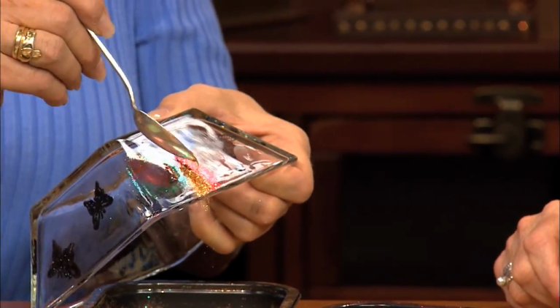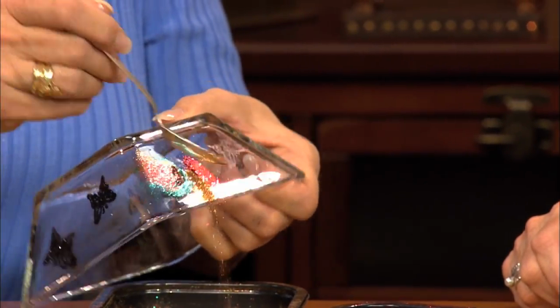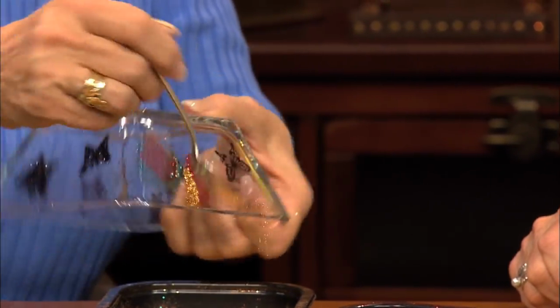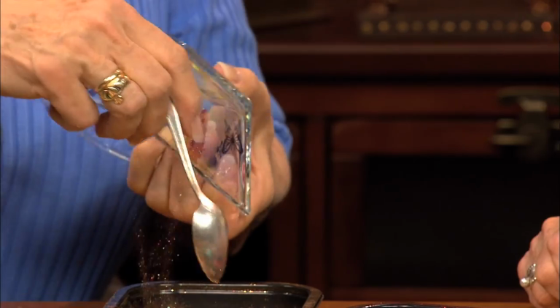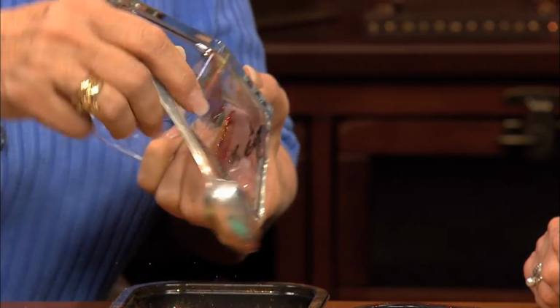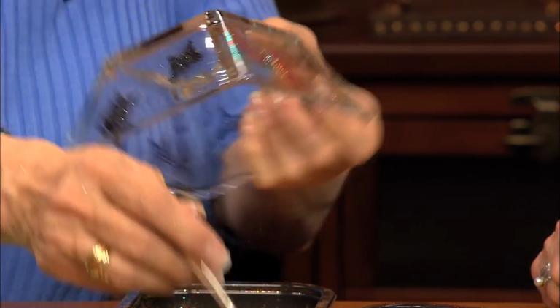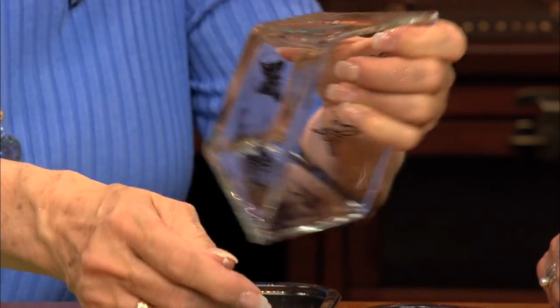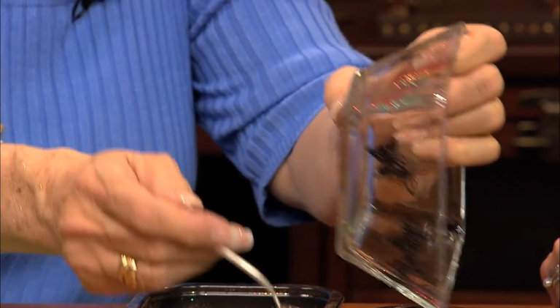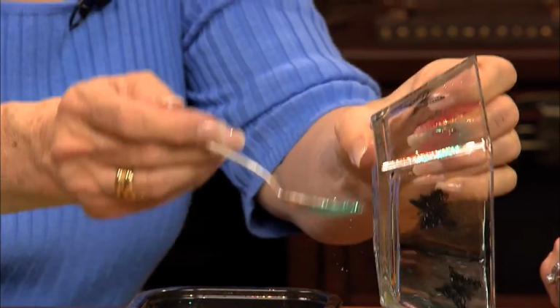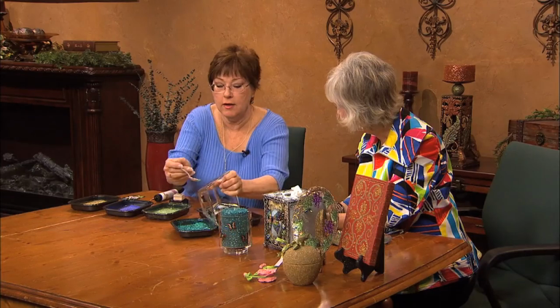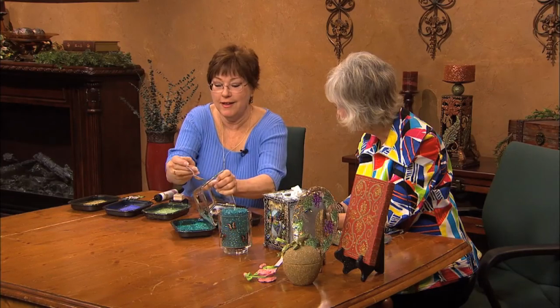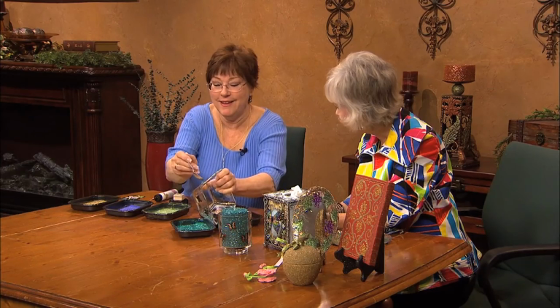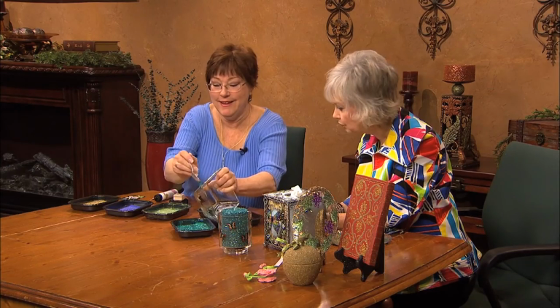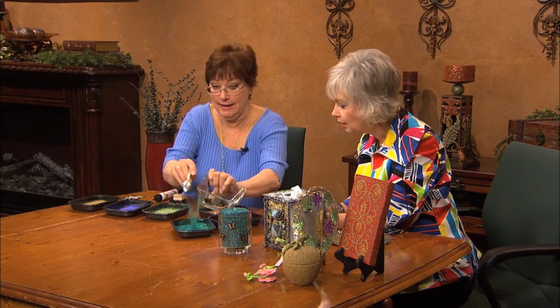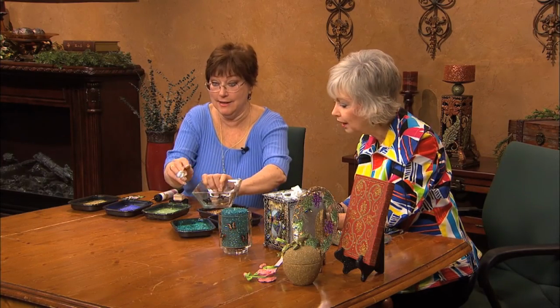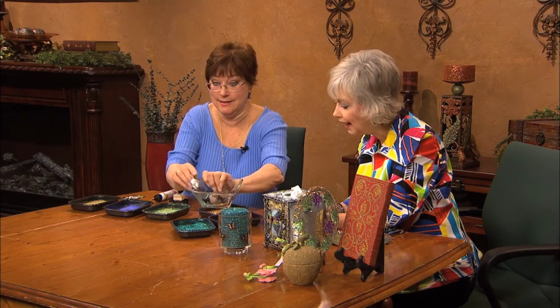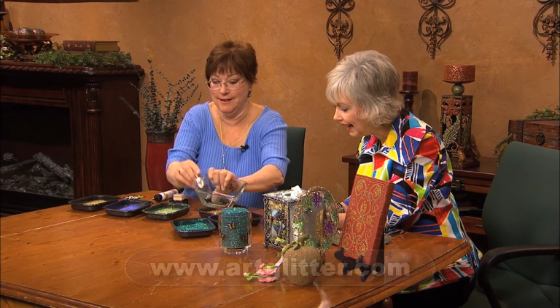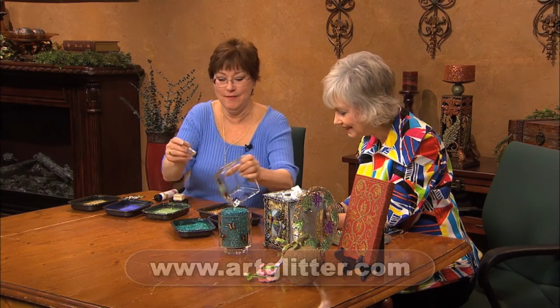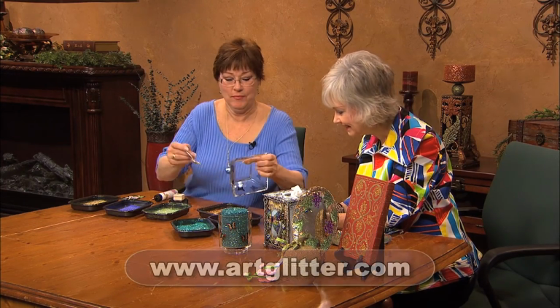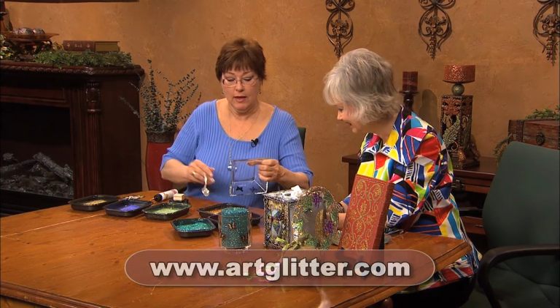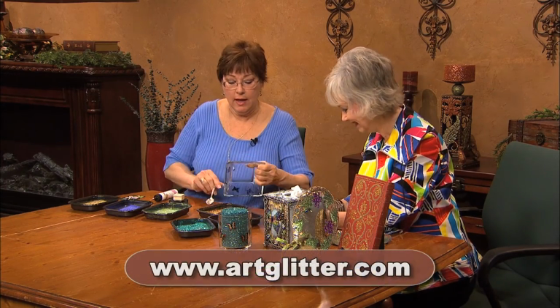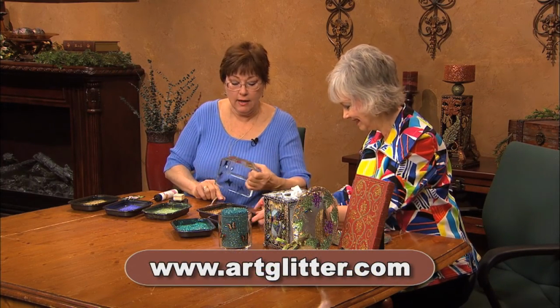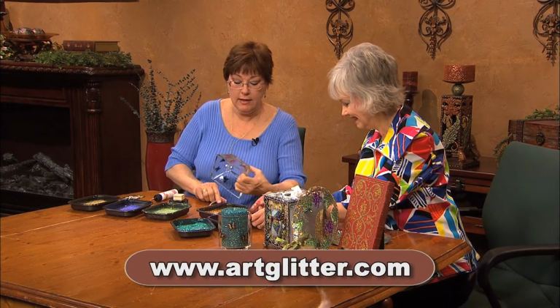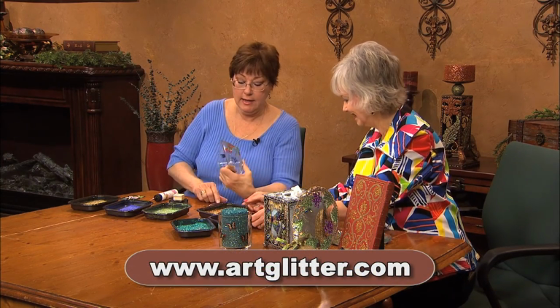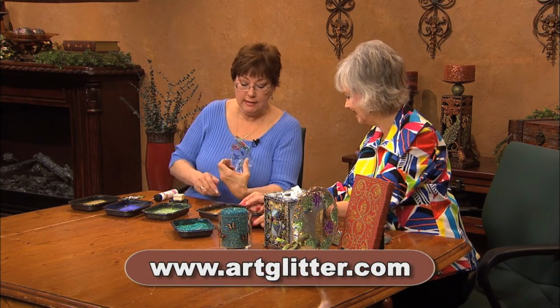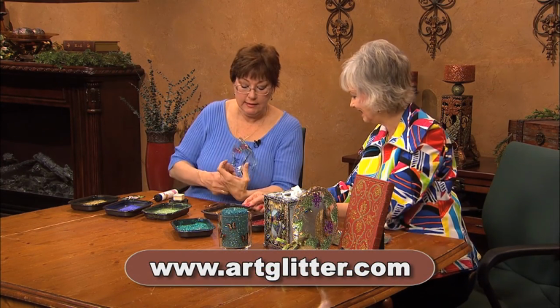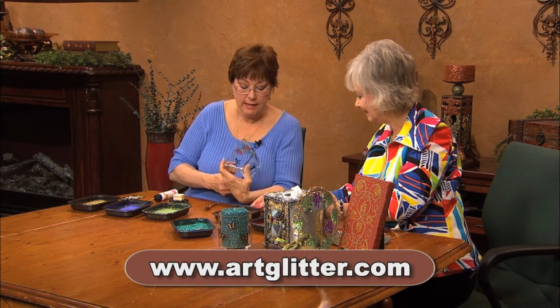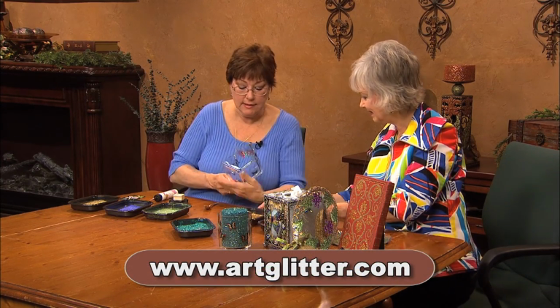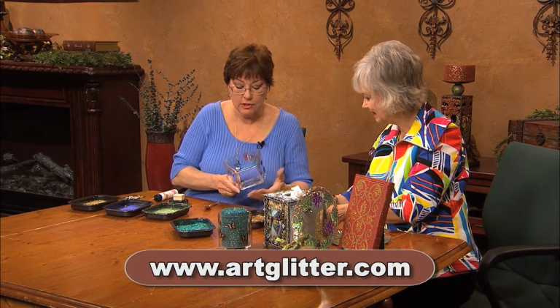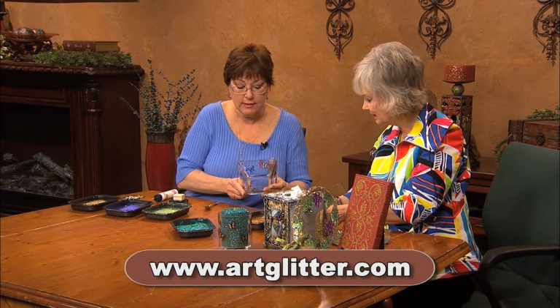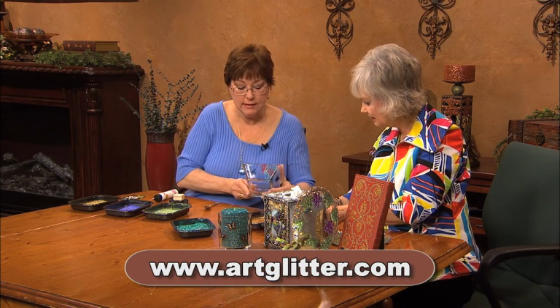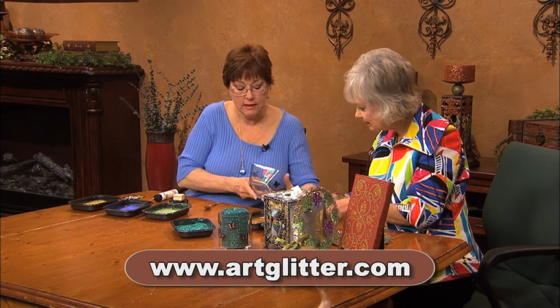Is your workroom just covered with glitter? It is. And it clings, as you can see.